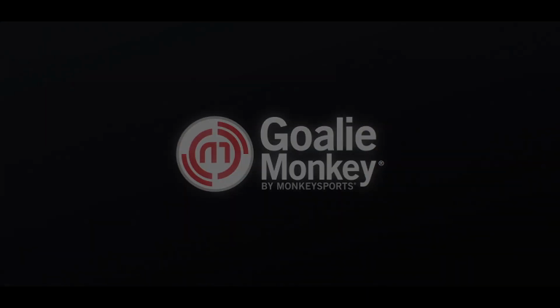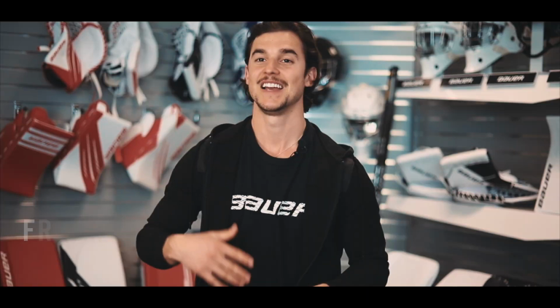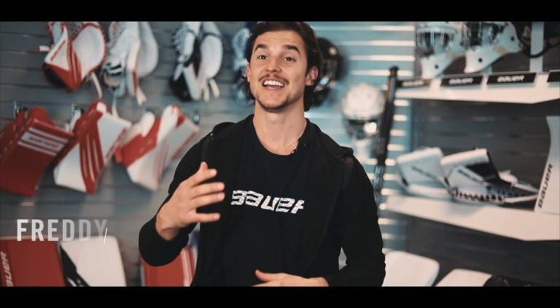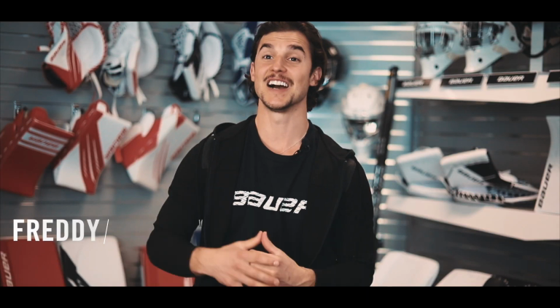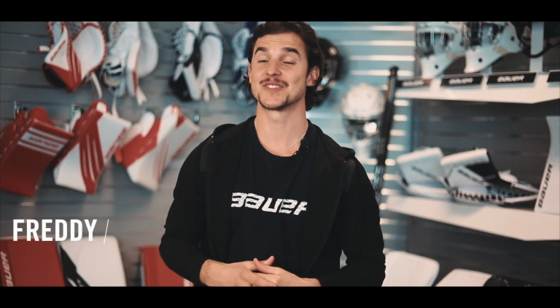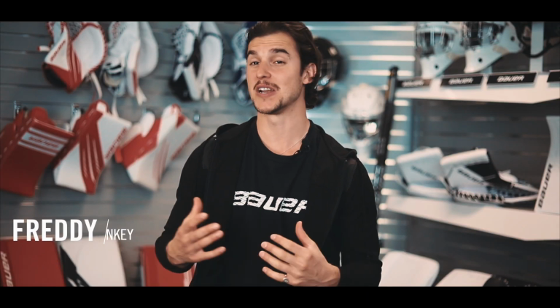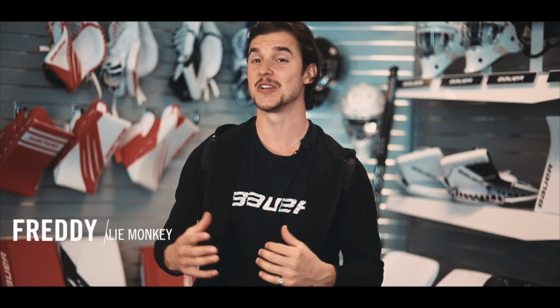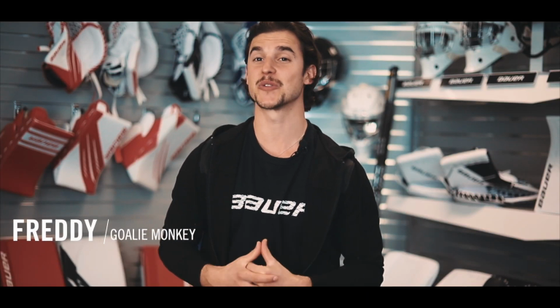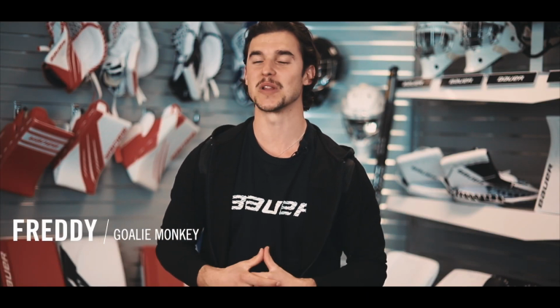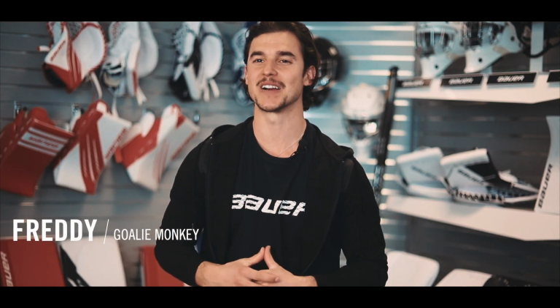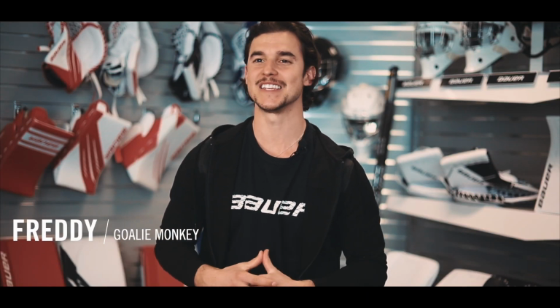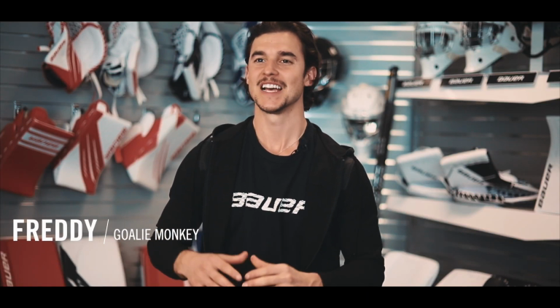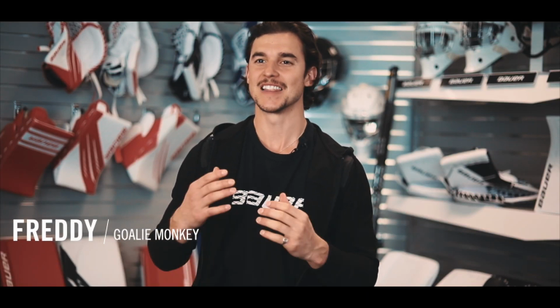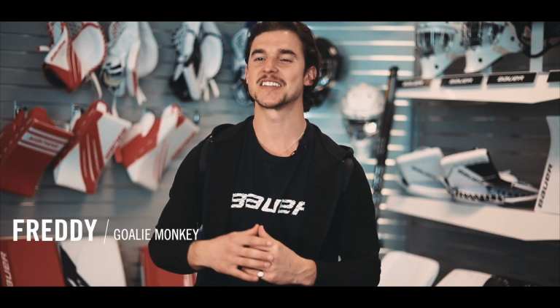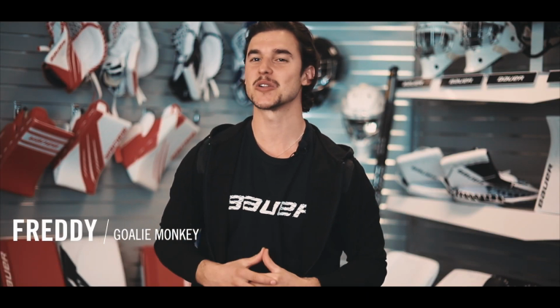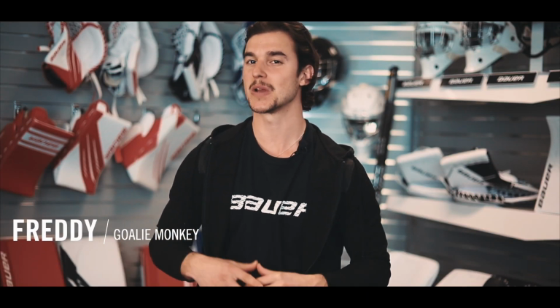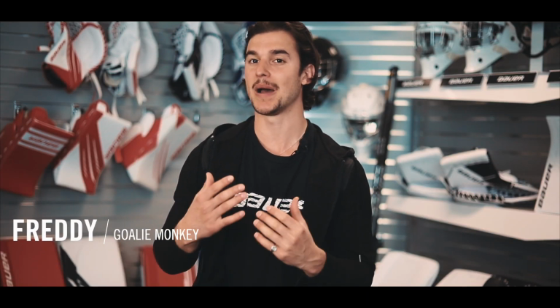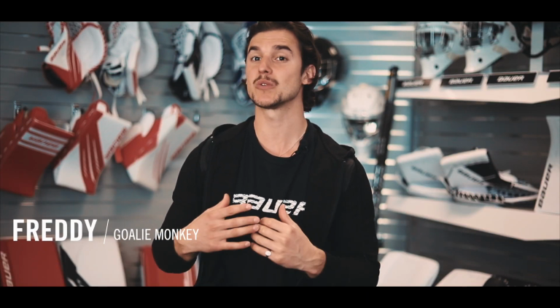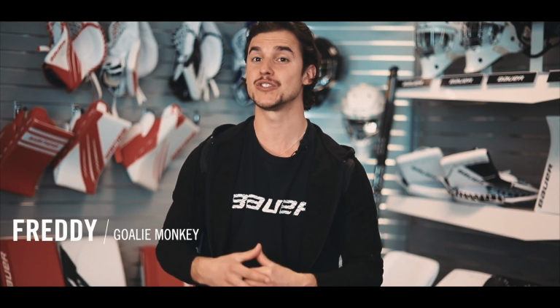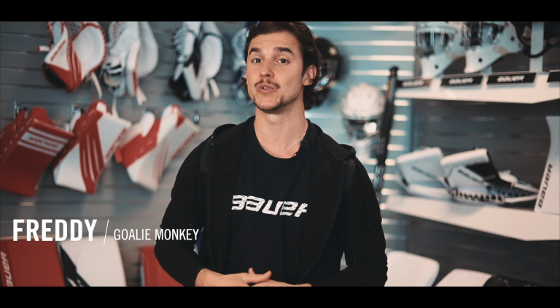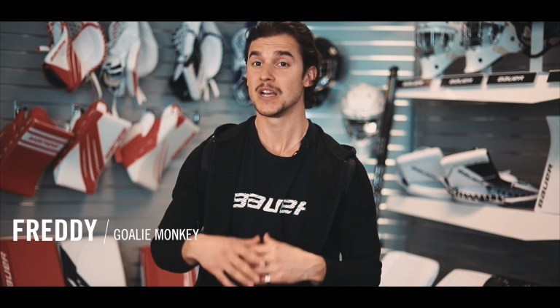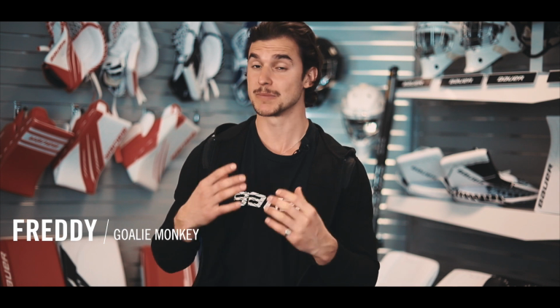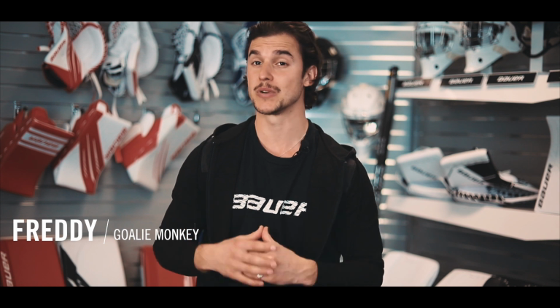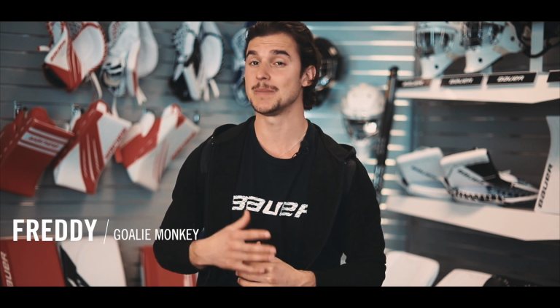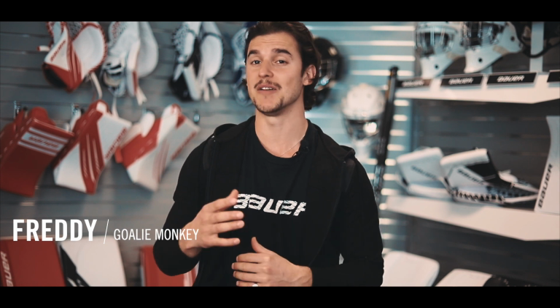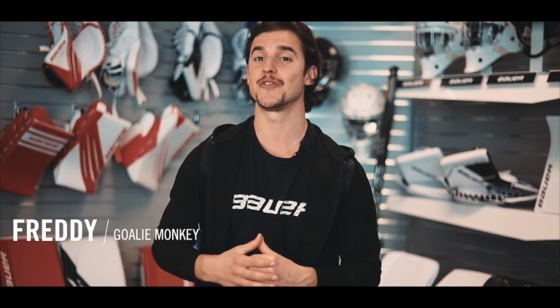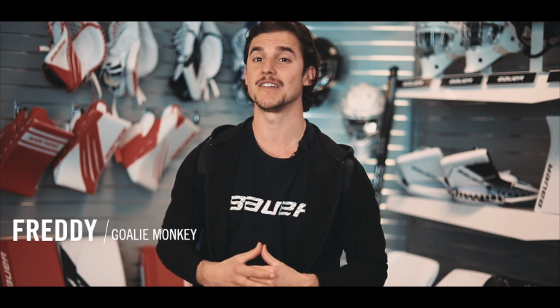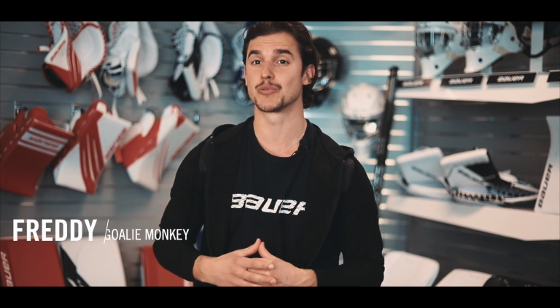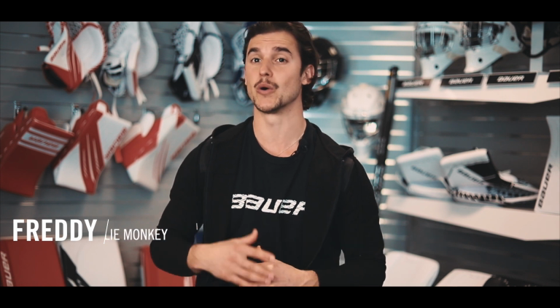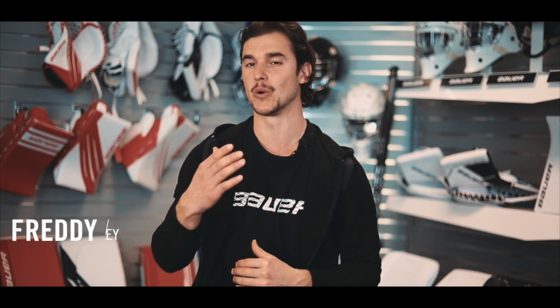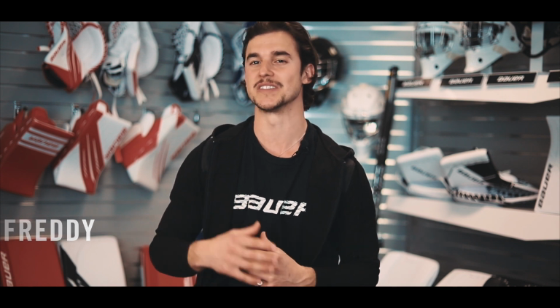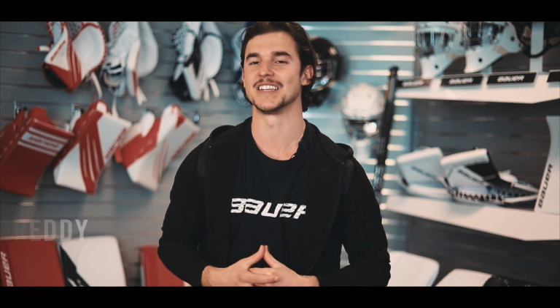Hey guys, Freddy here with Goalie Monkey. Let's take a look at Bauer's new Supreme M5 Pro Goalie Stick.